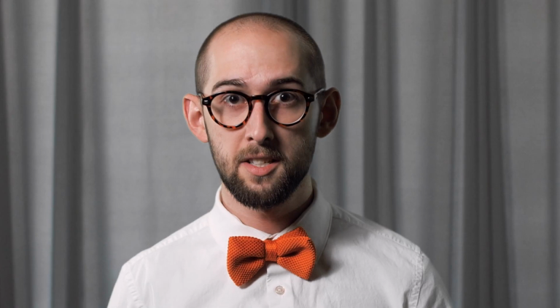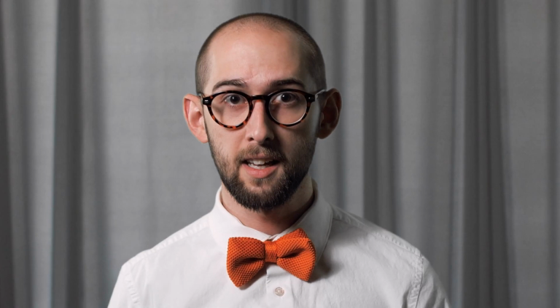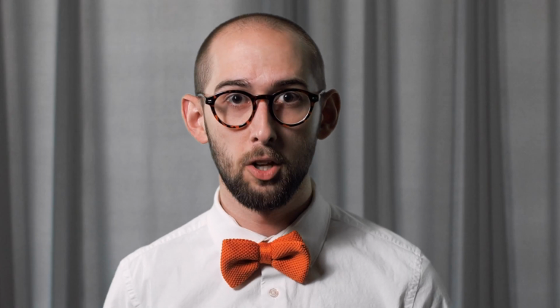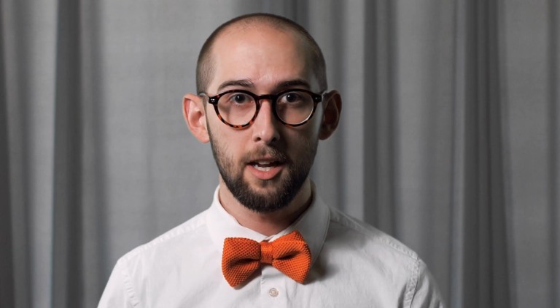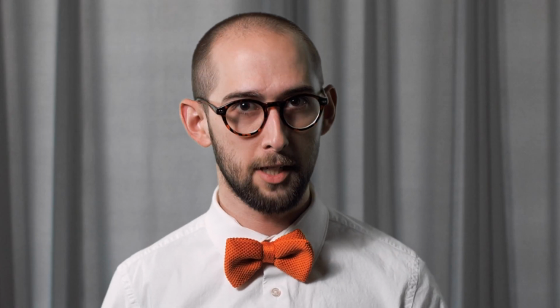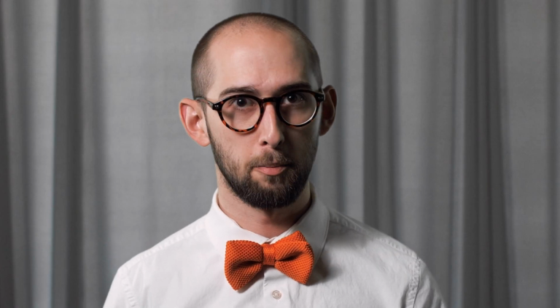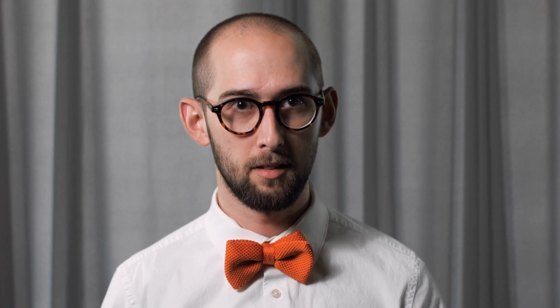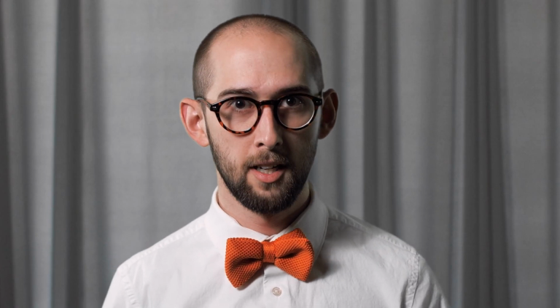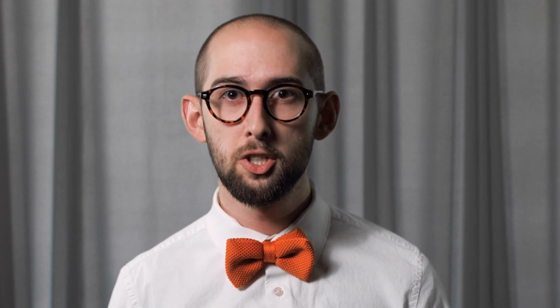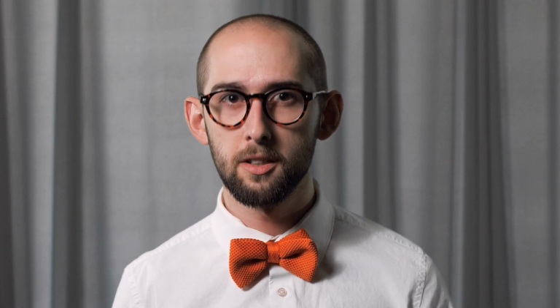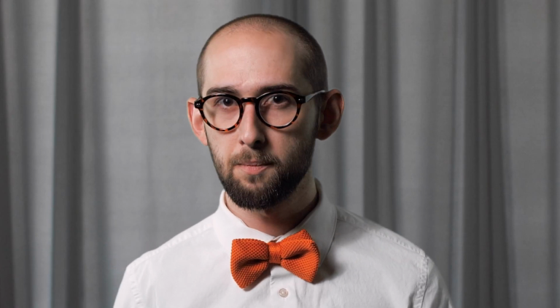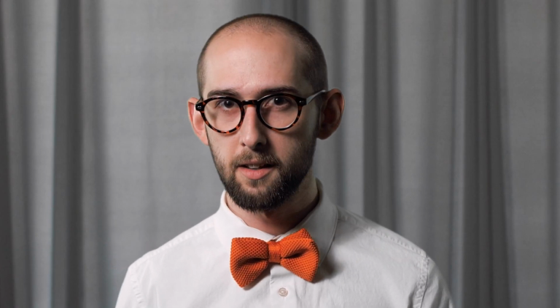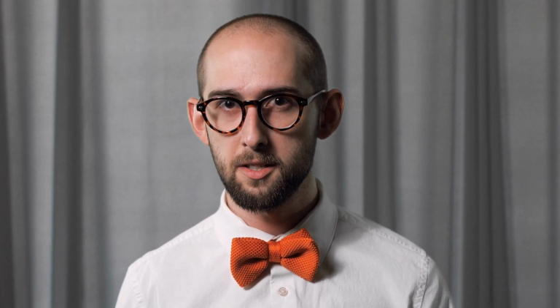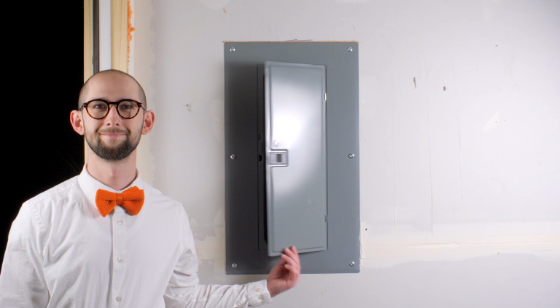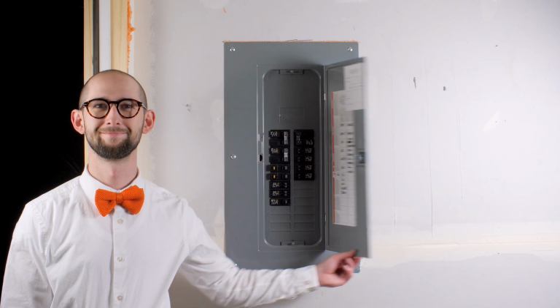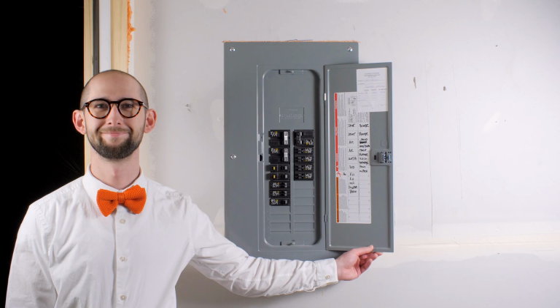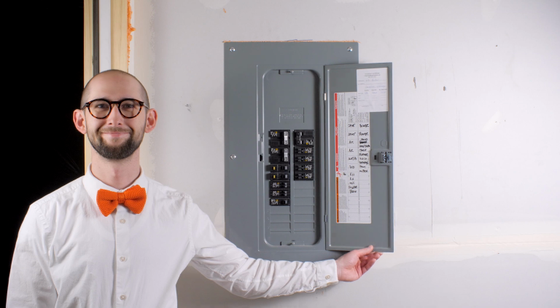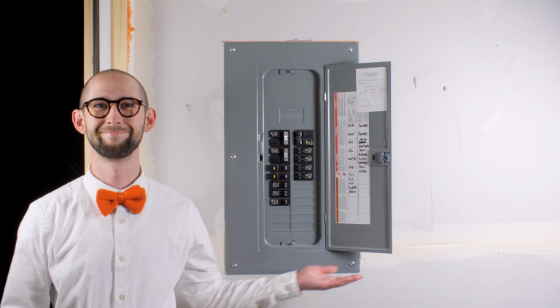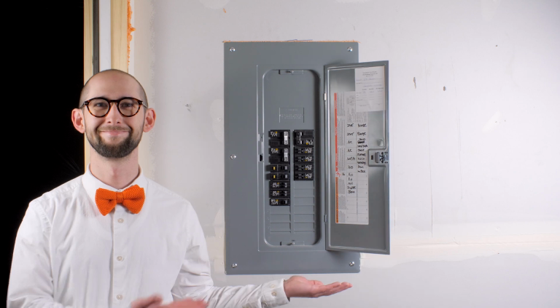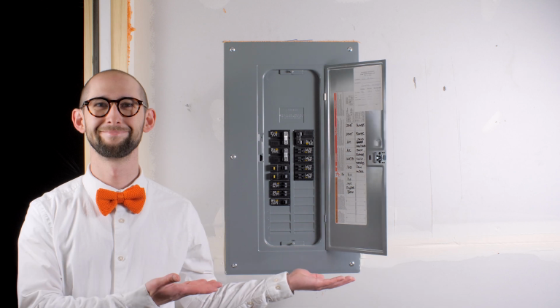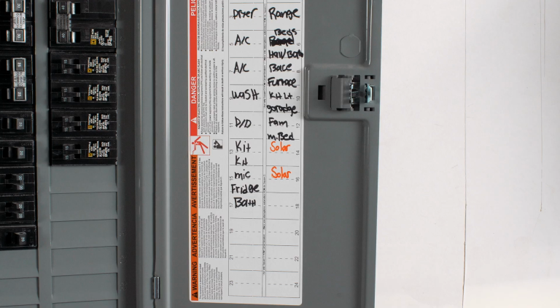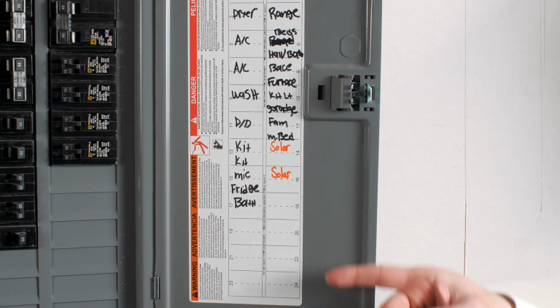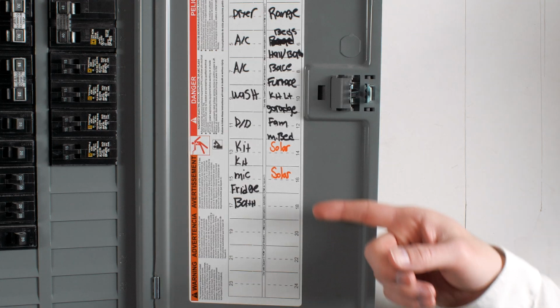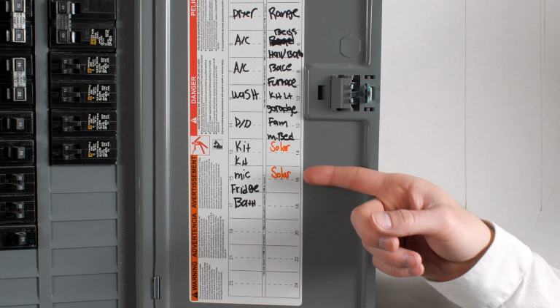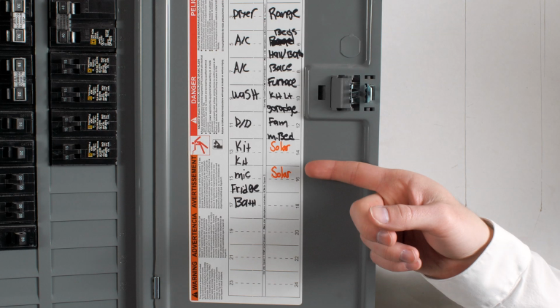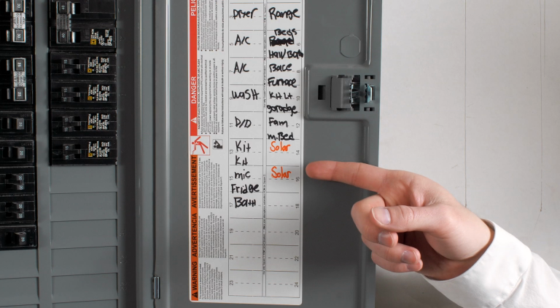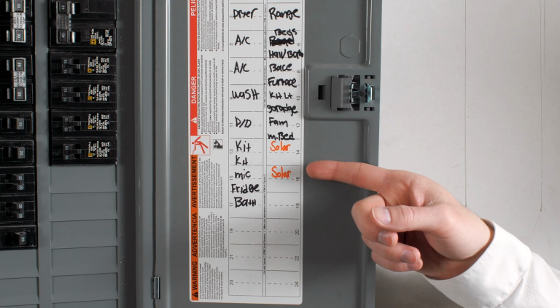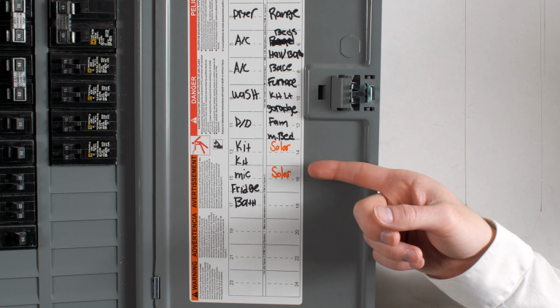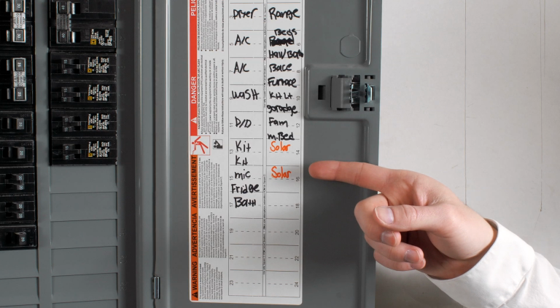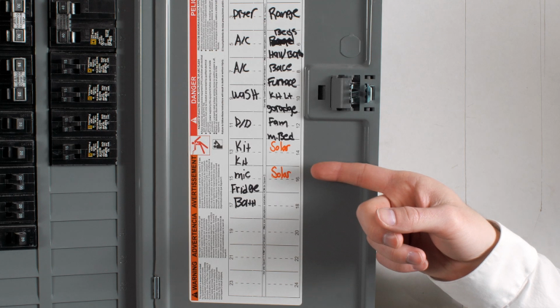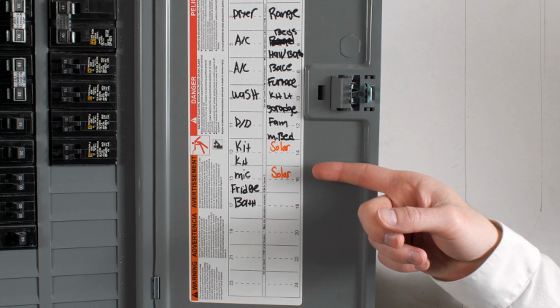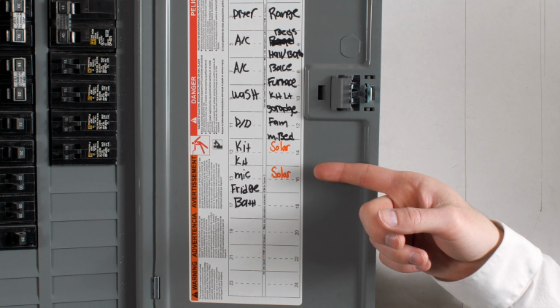Second, locate your electrical panel — it should look something like this. Open it up and look for any switches labeled solar. Make sure those are switched on.